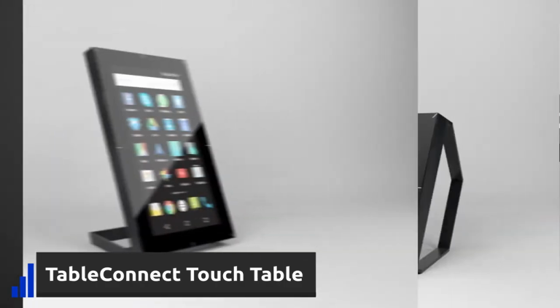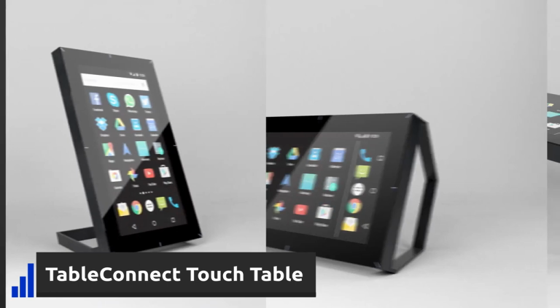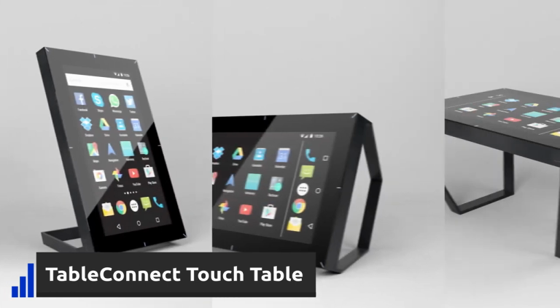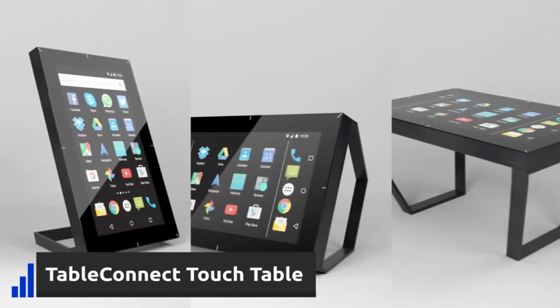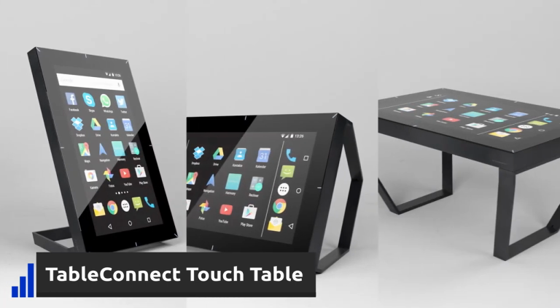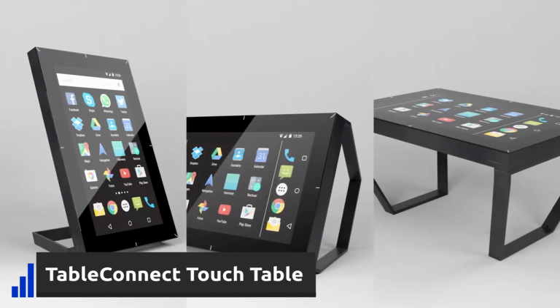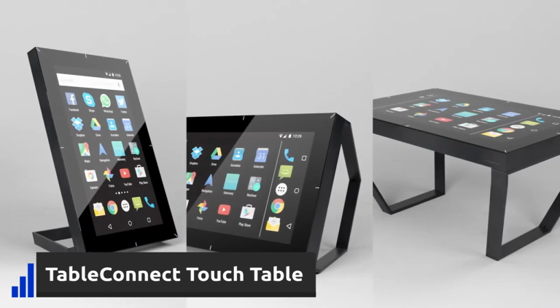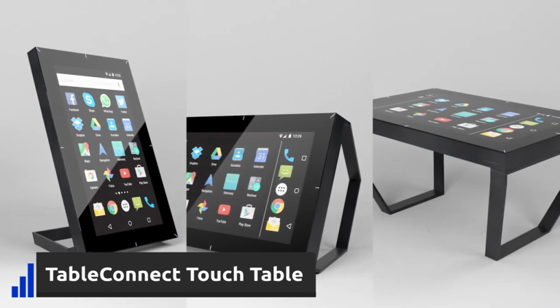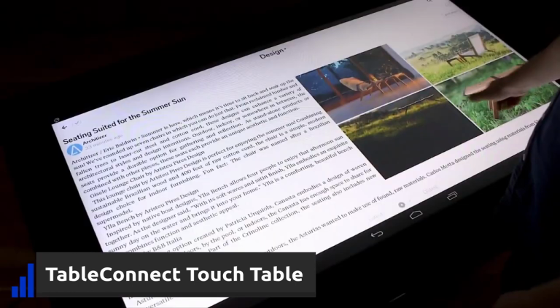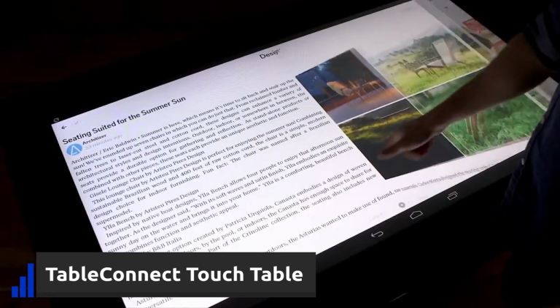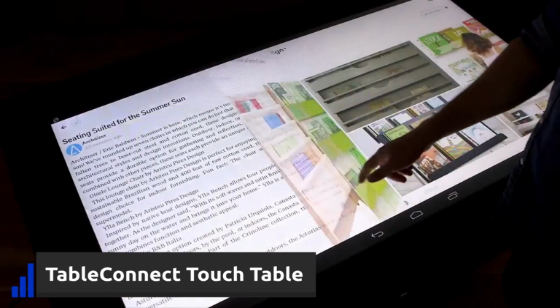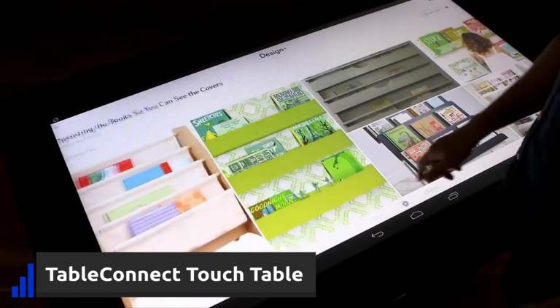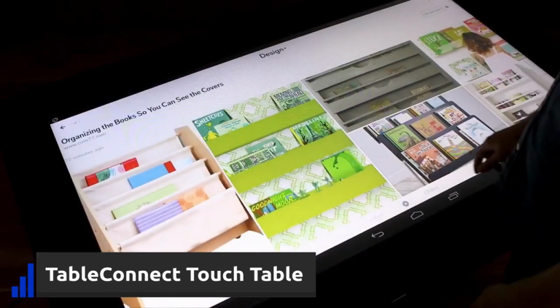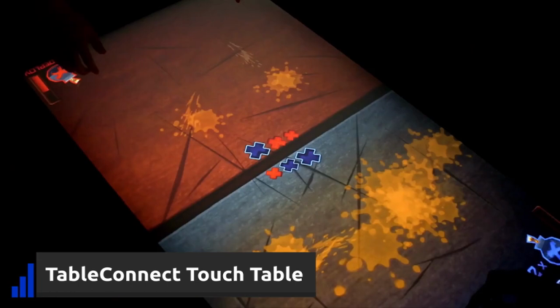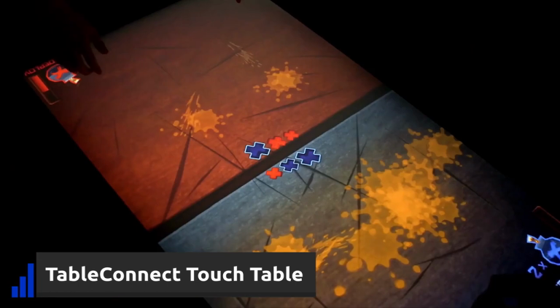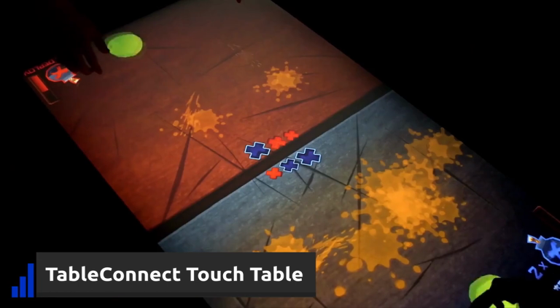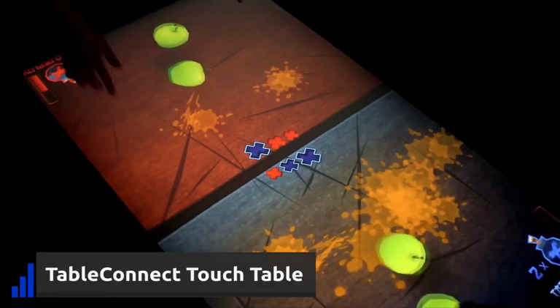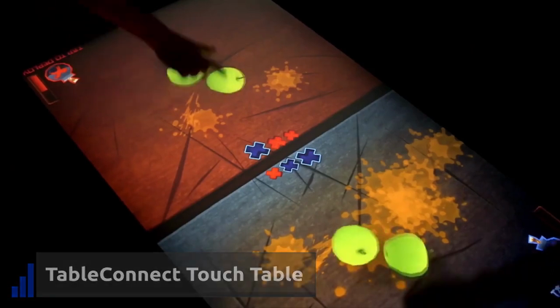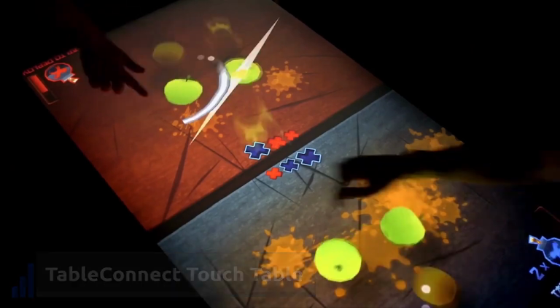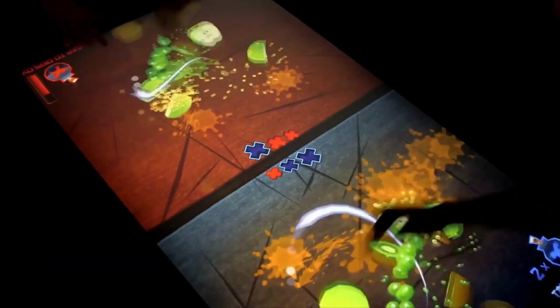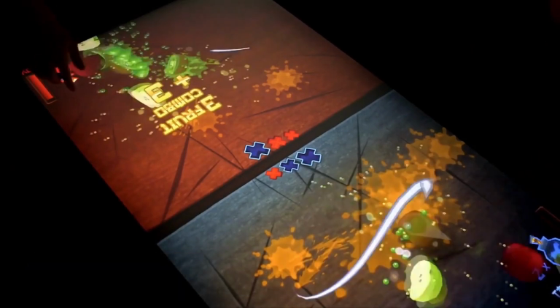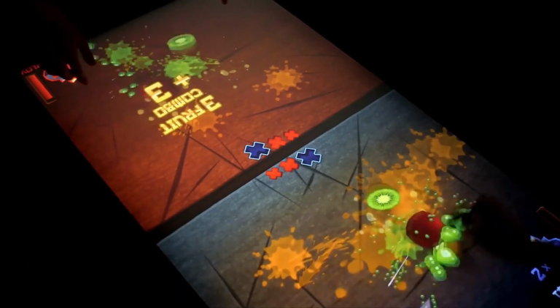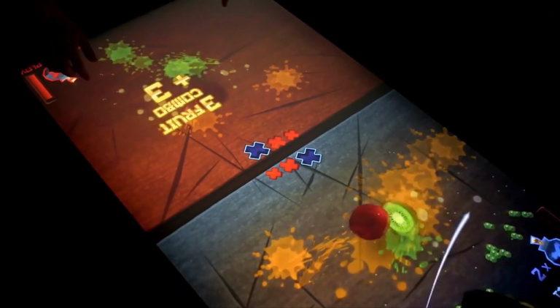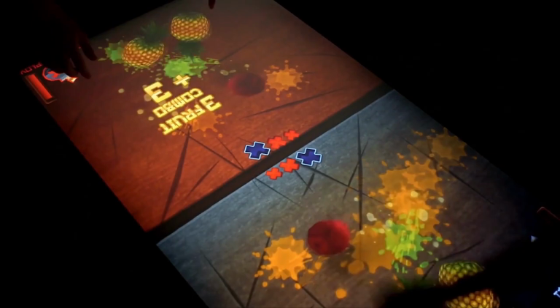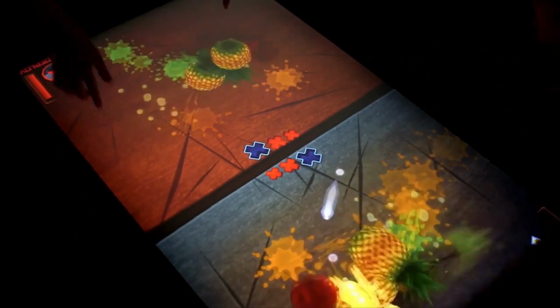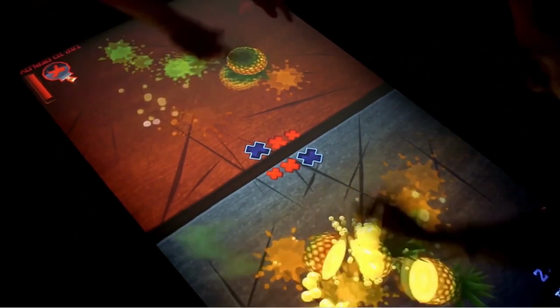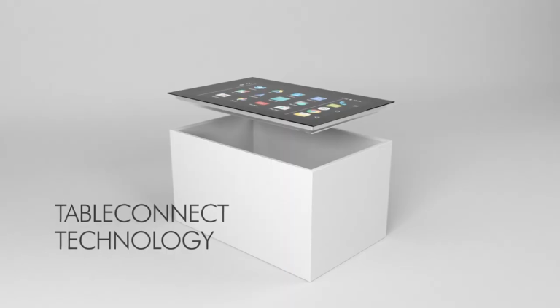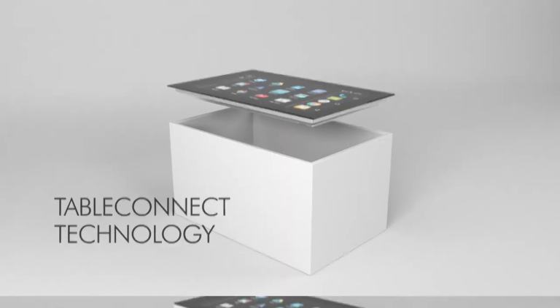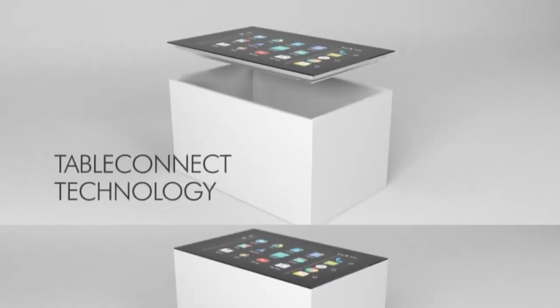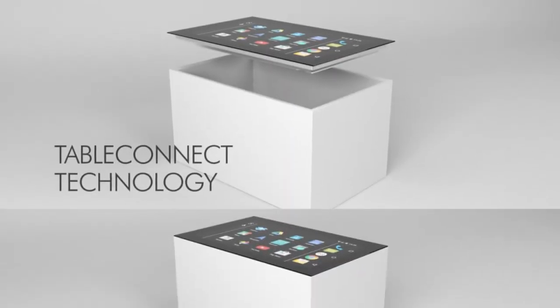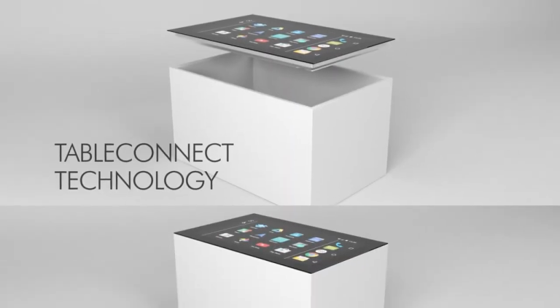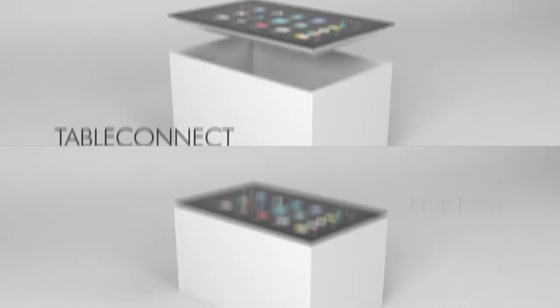It is perfect for playing games all night with your friends and family and can be used to browse social media, browse the web, or even control your smart home with ease.